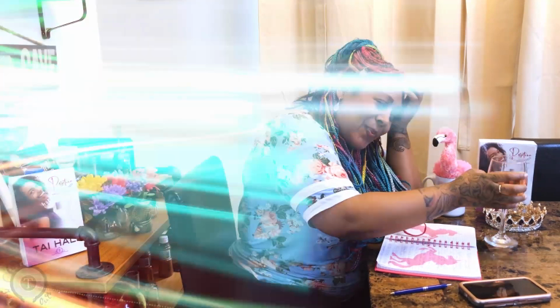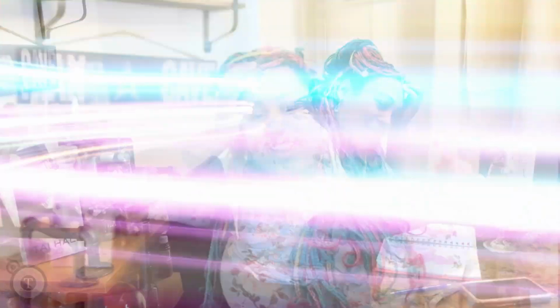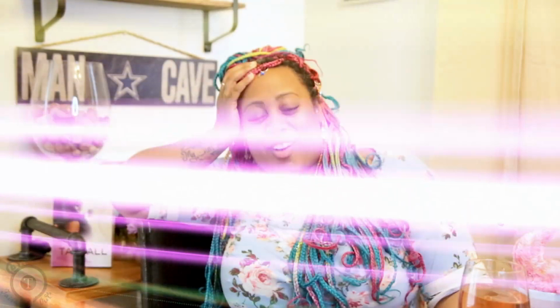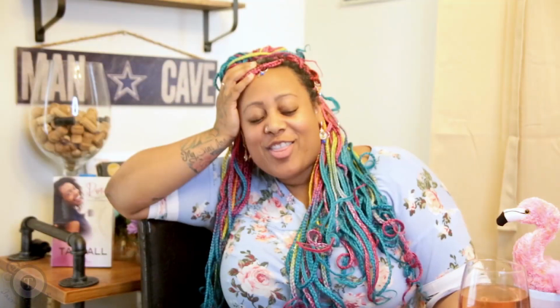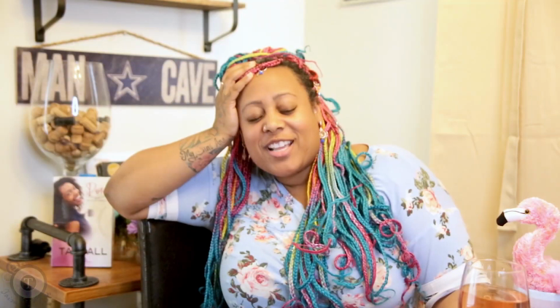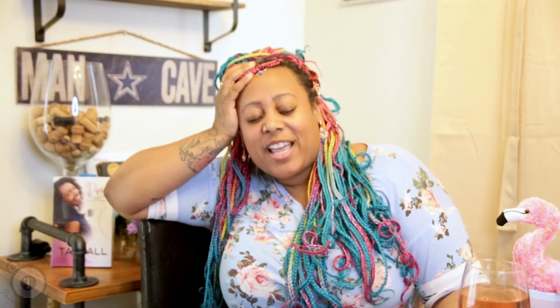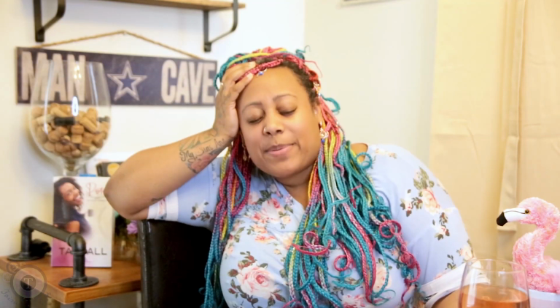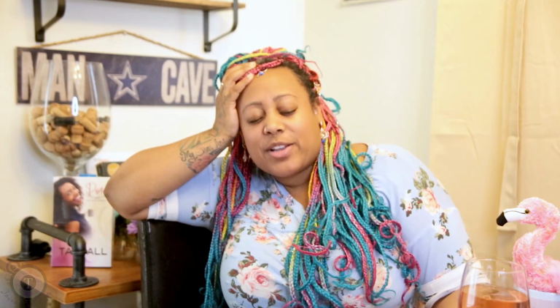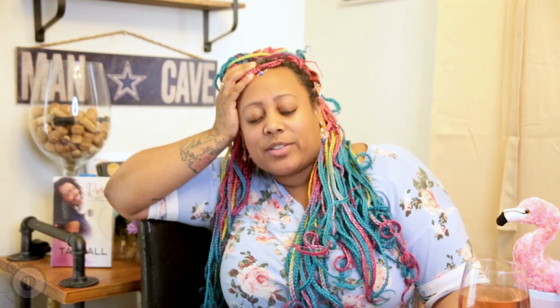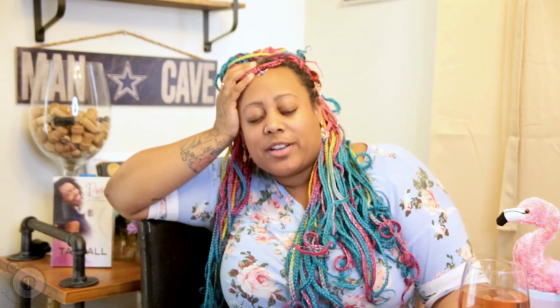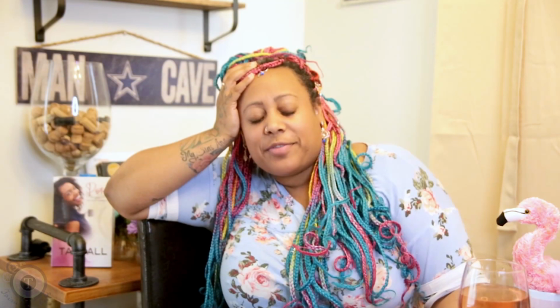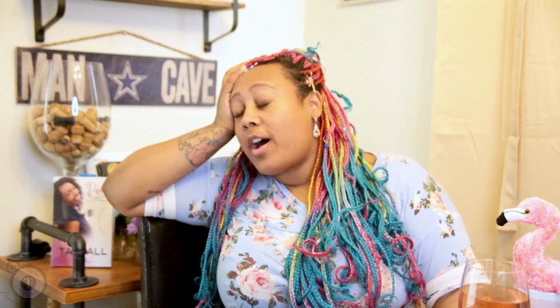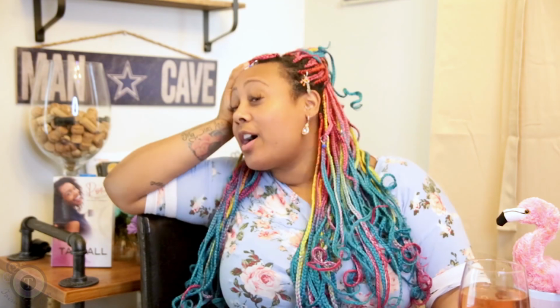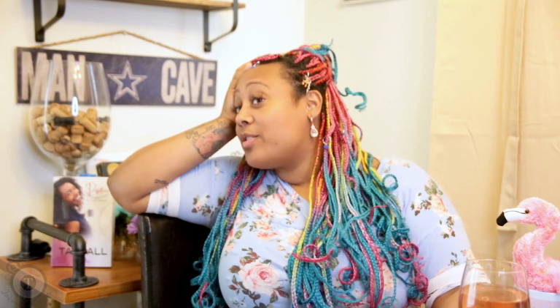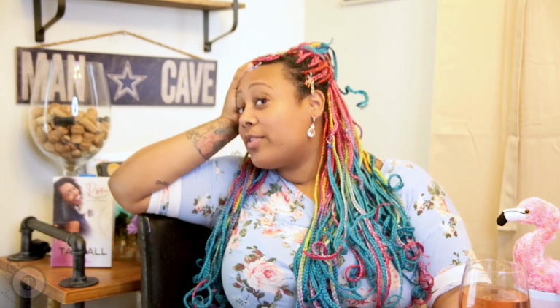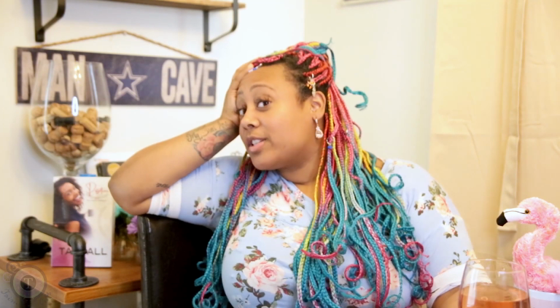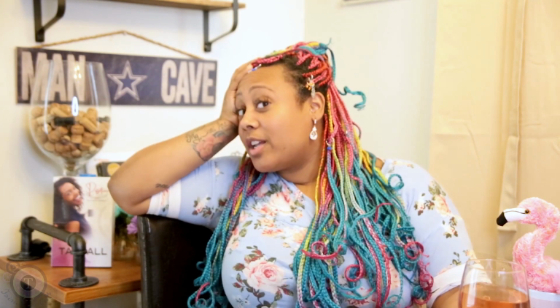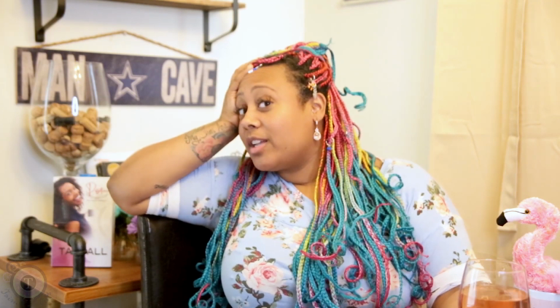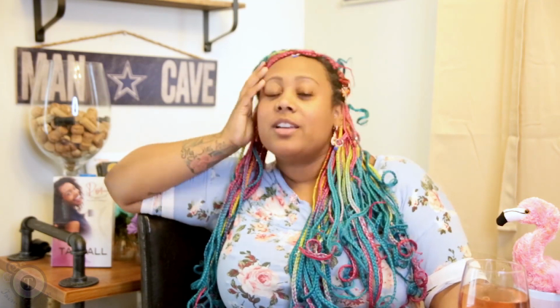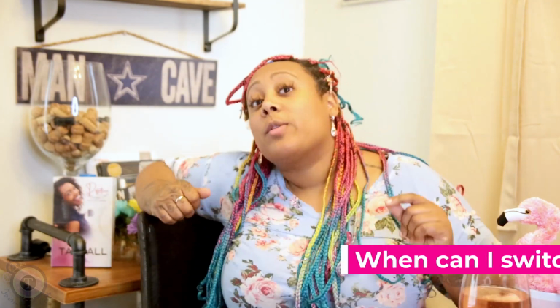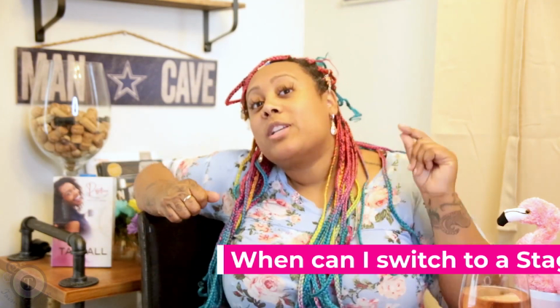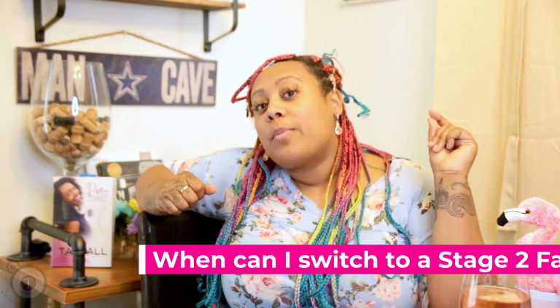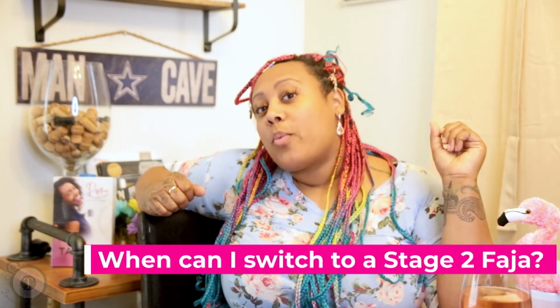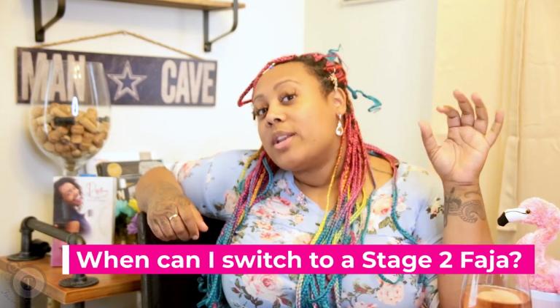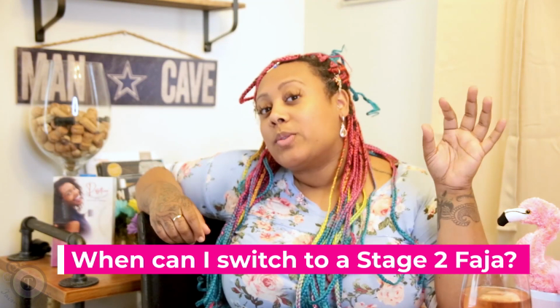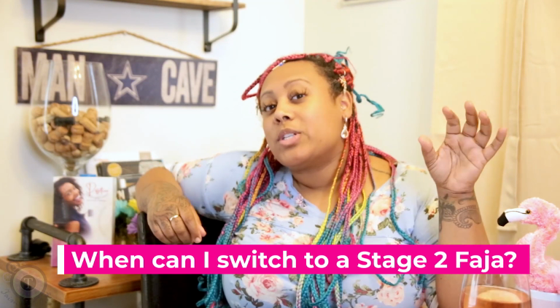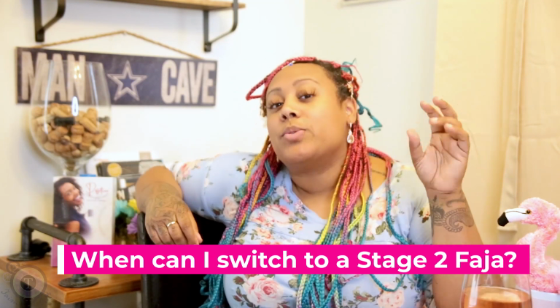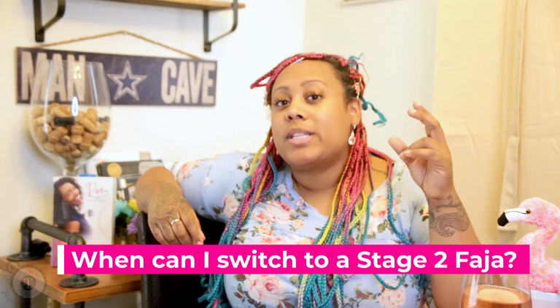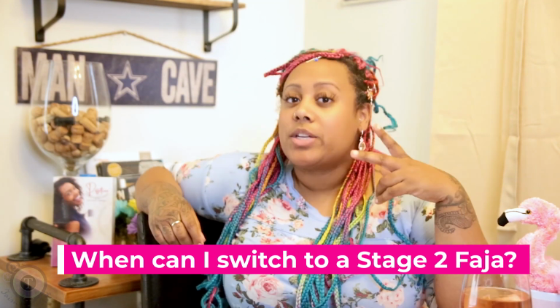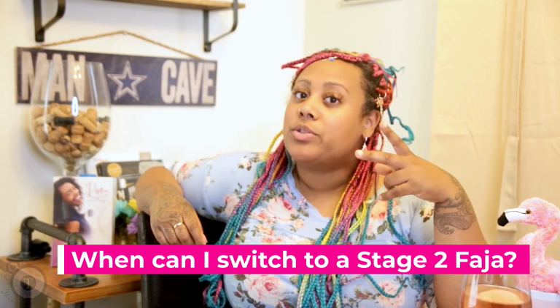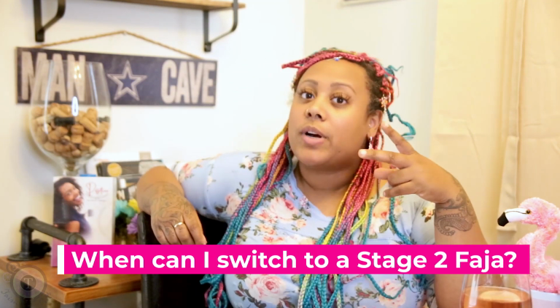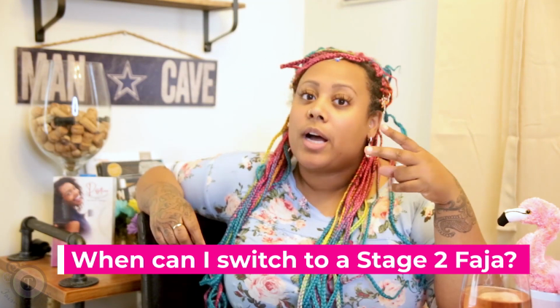On this episode of Faha University, we're going to be talking about when to switch into a stage 2 Faha.